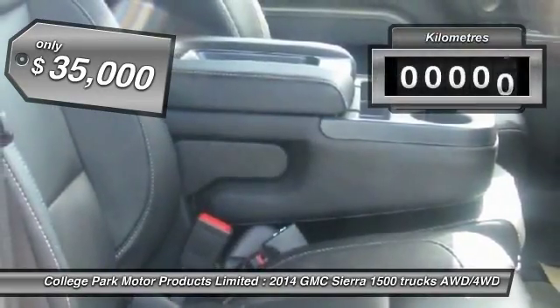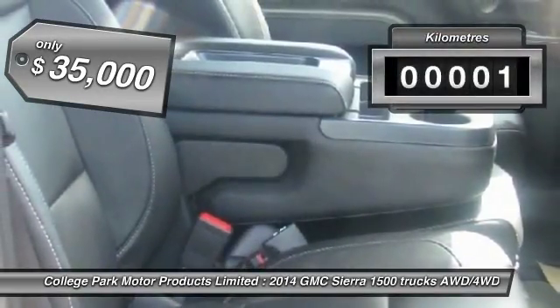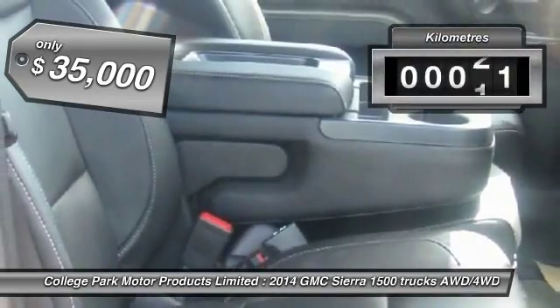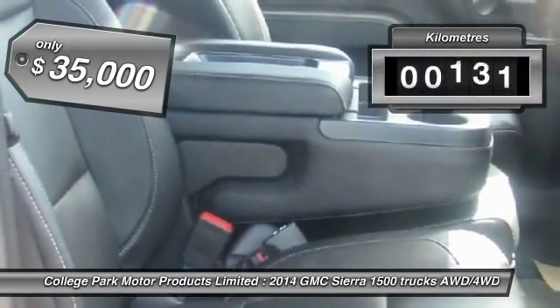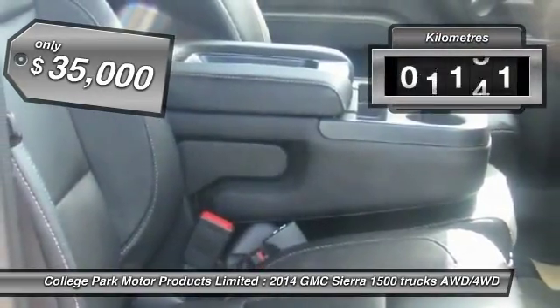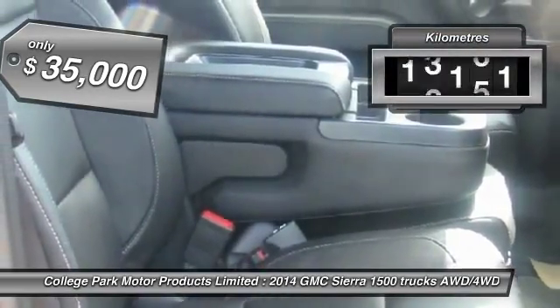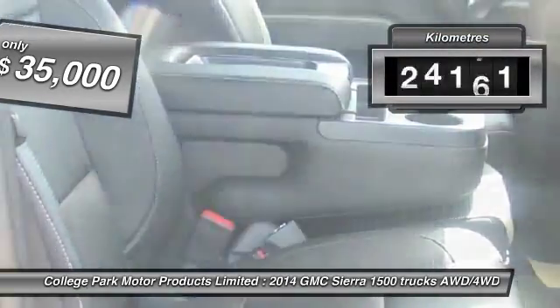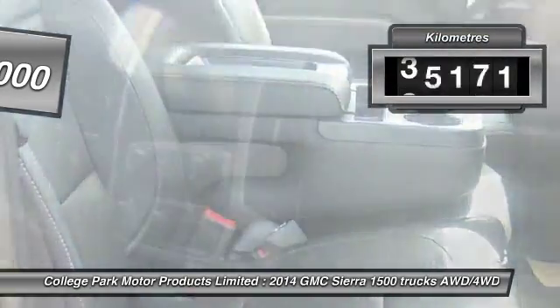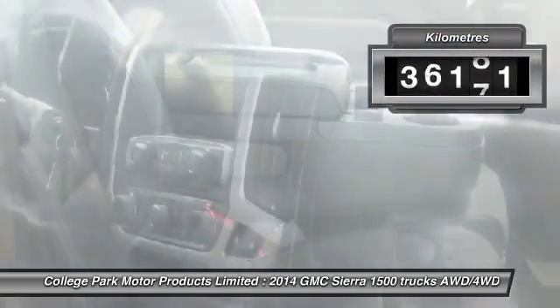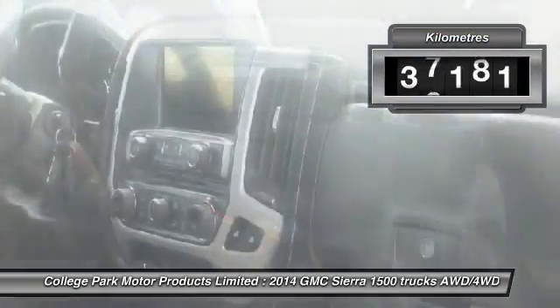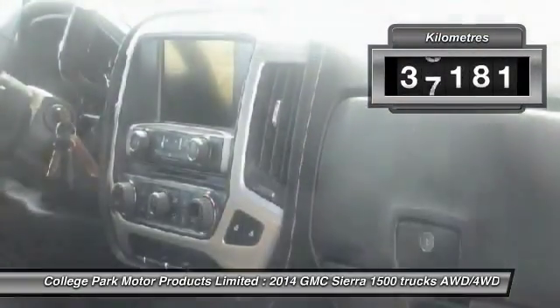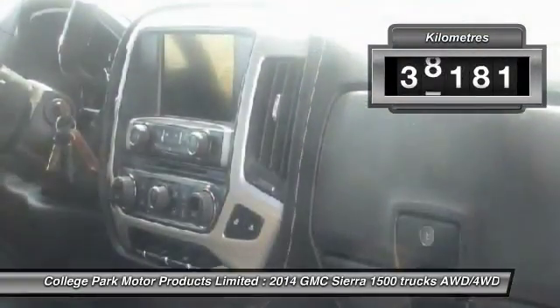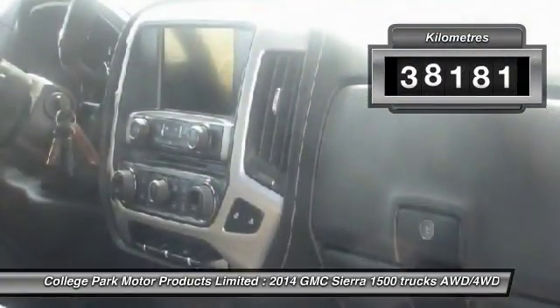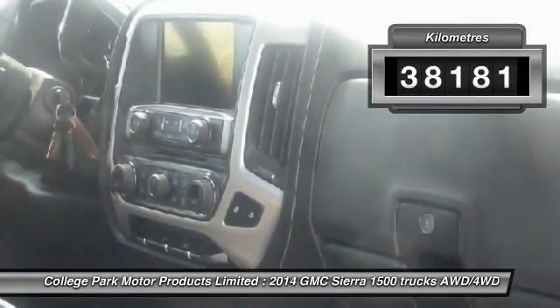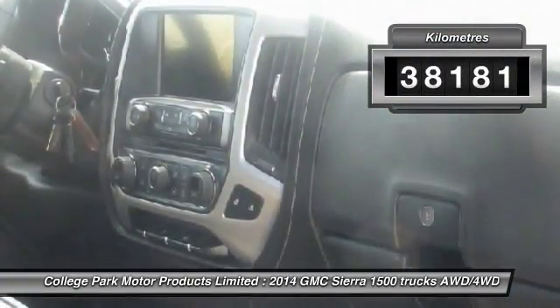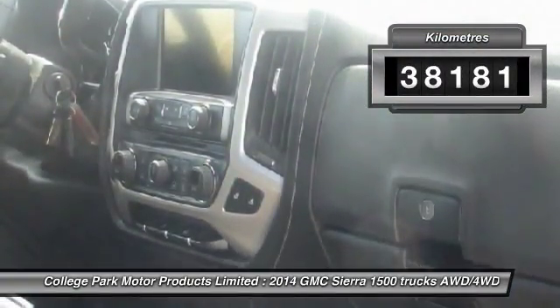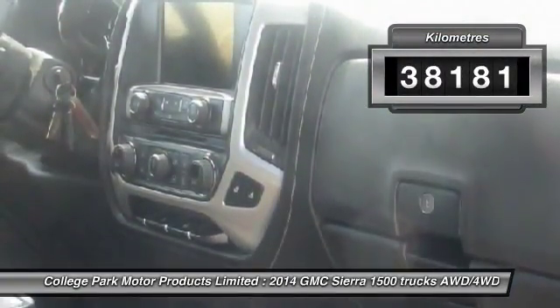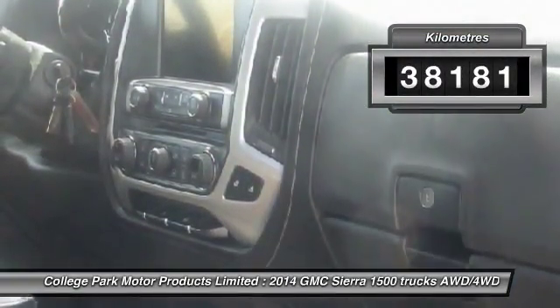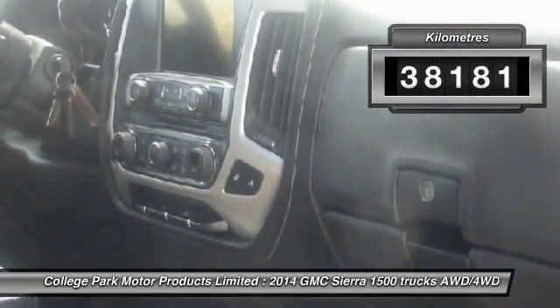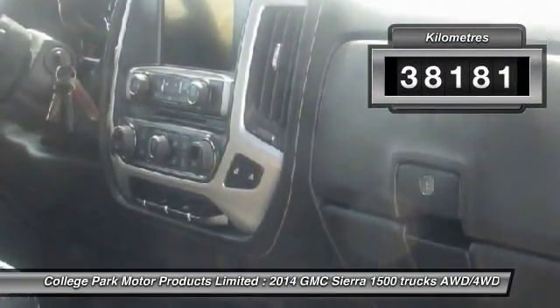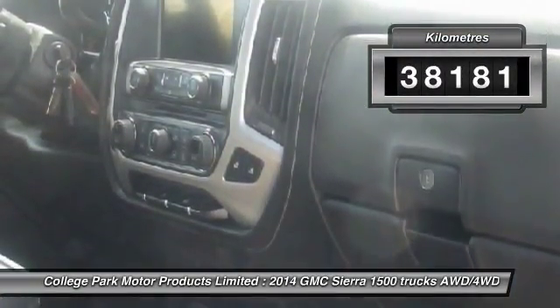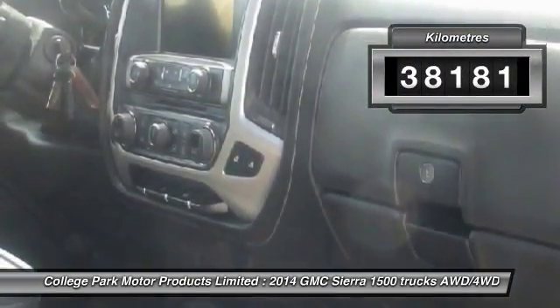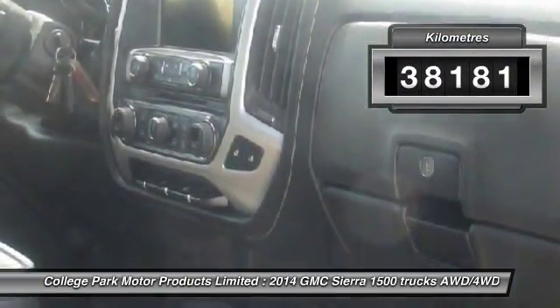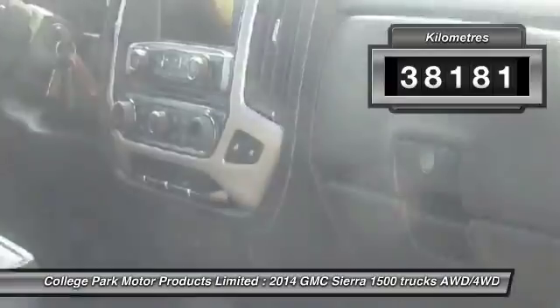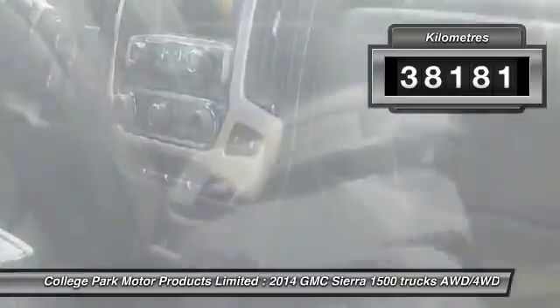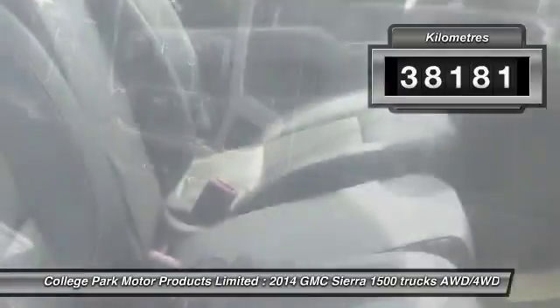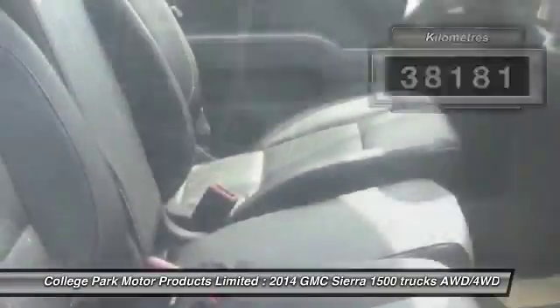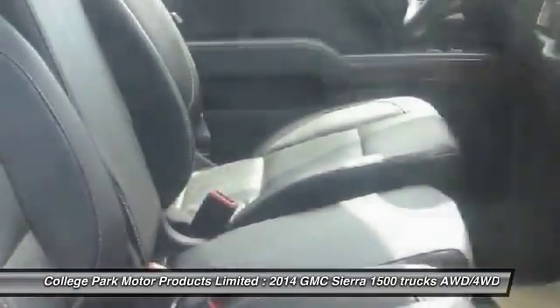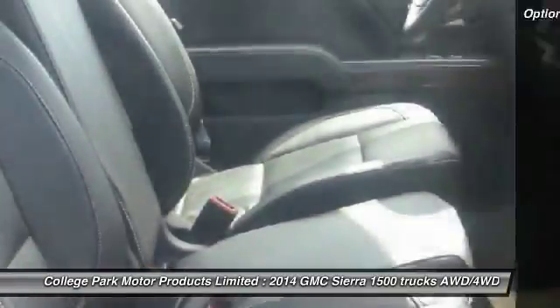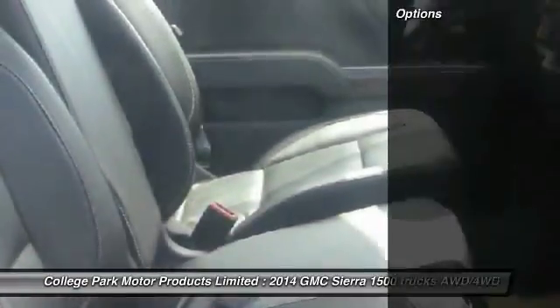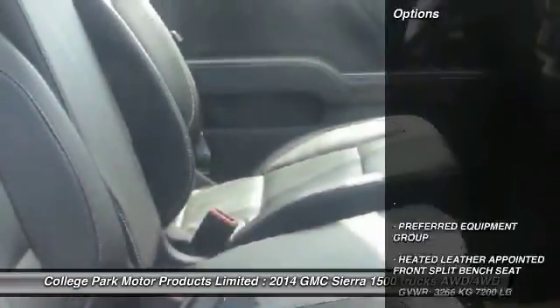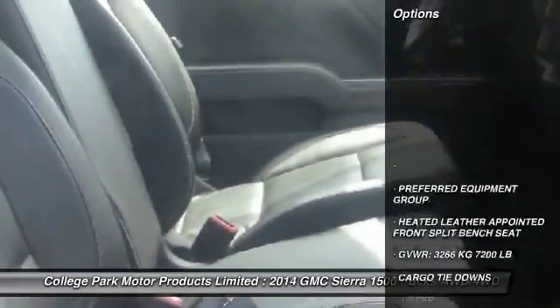This vehicle has less than 40,000 kilometers. Here are some of this vehicle's great options.